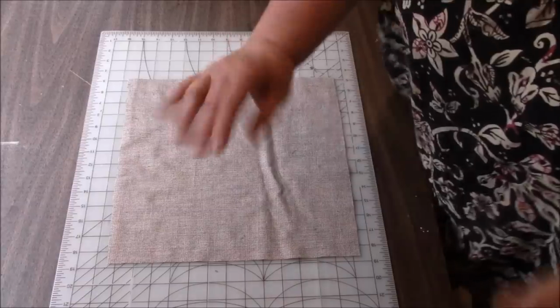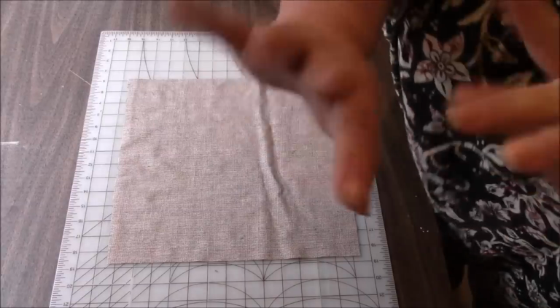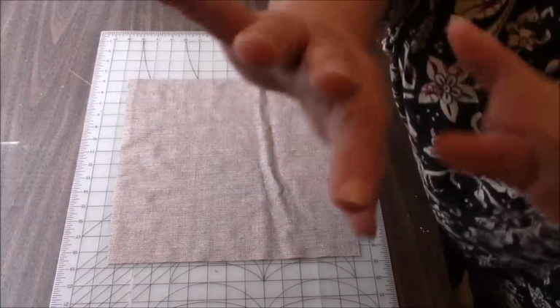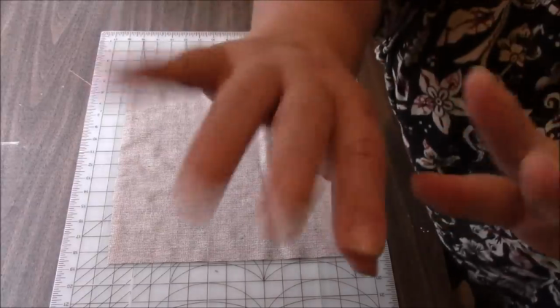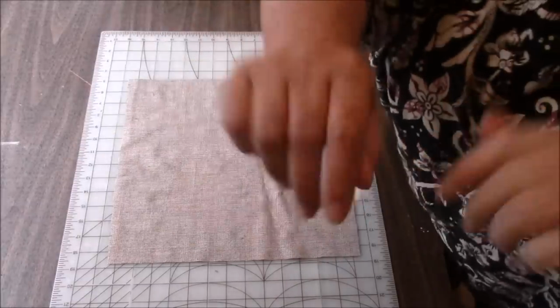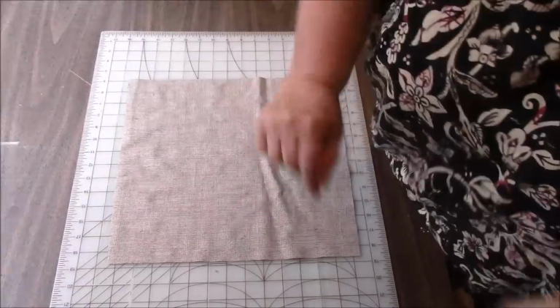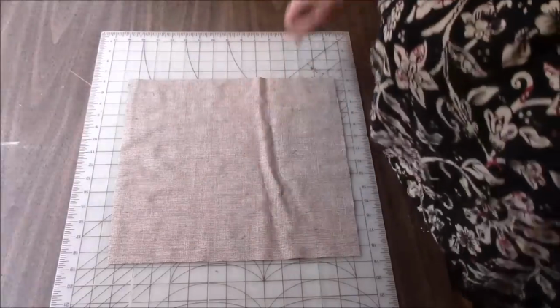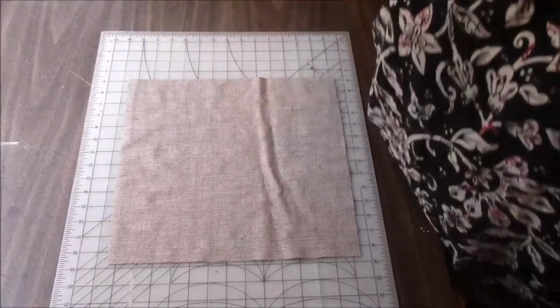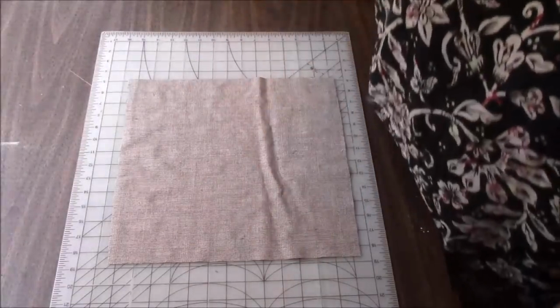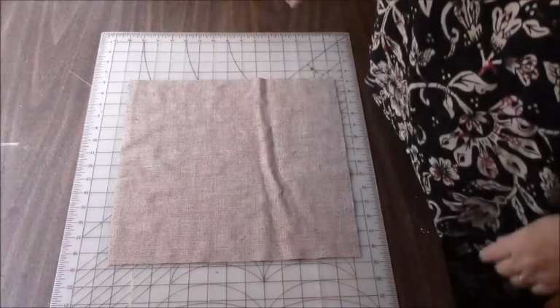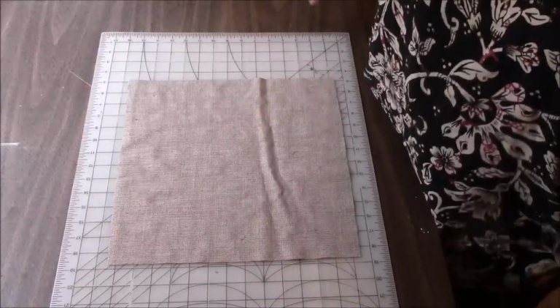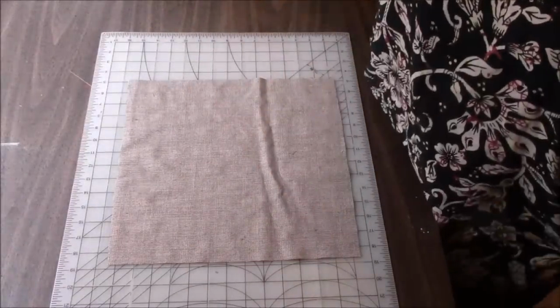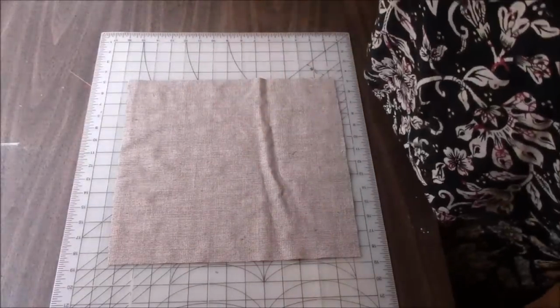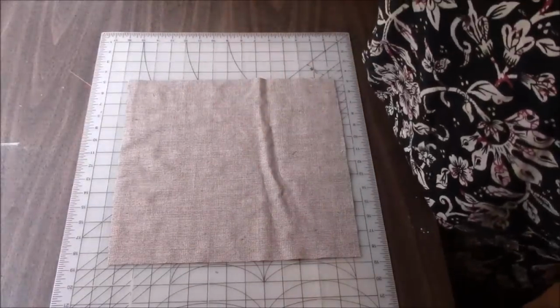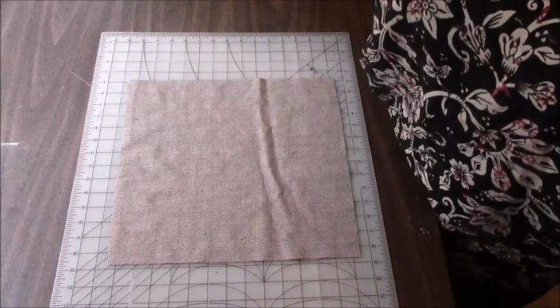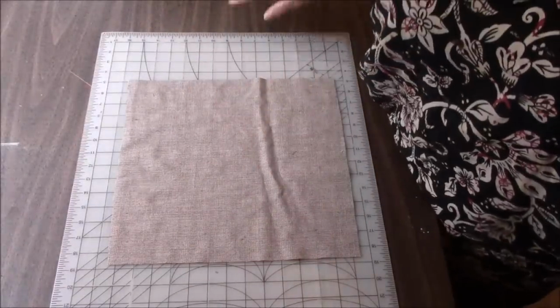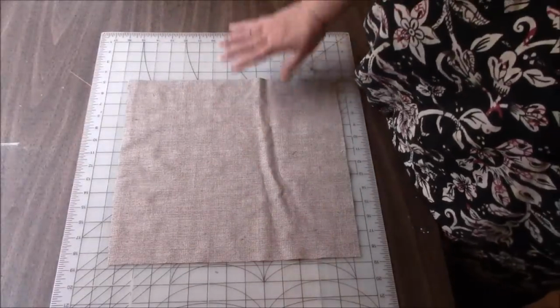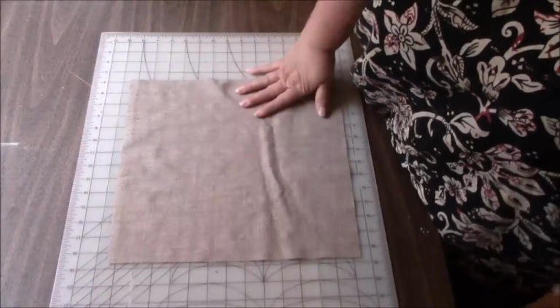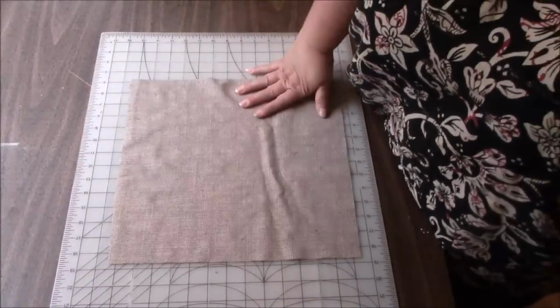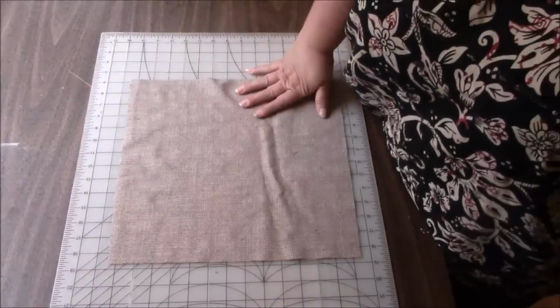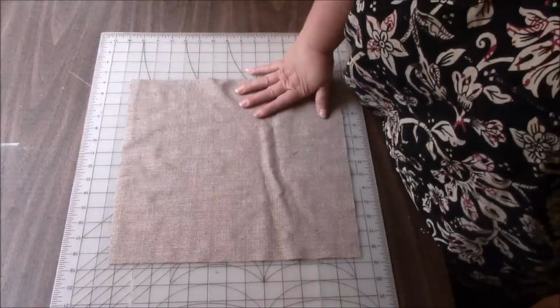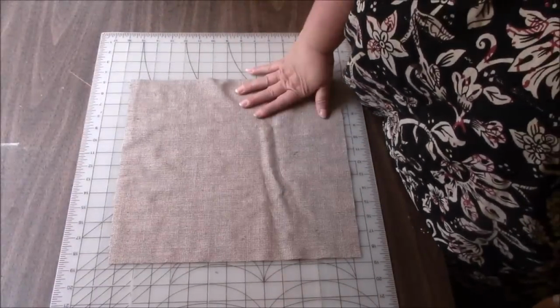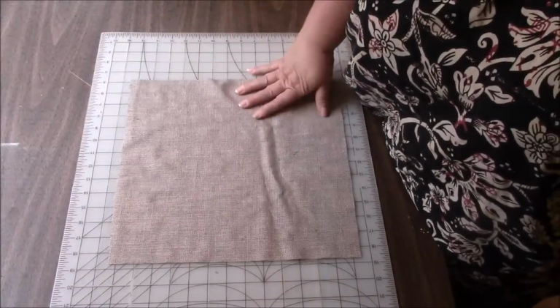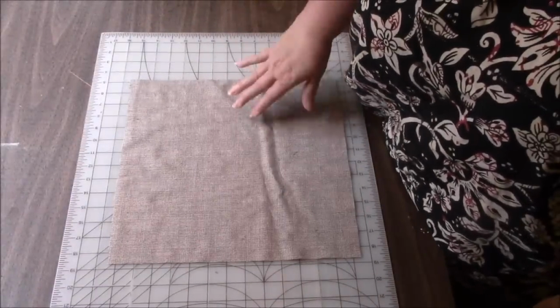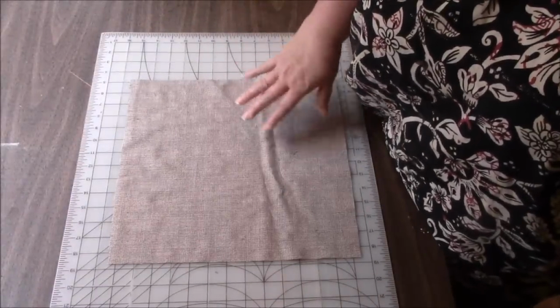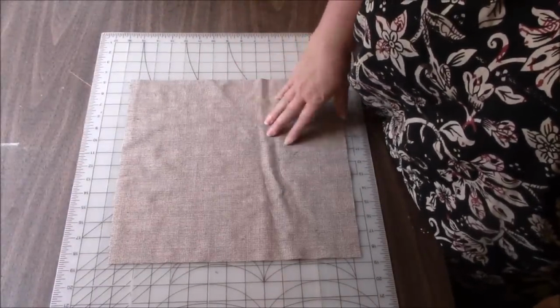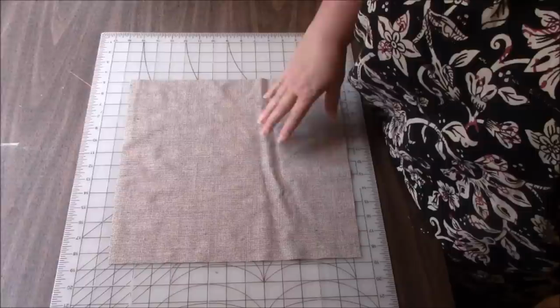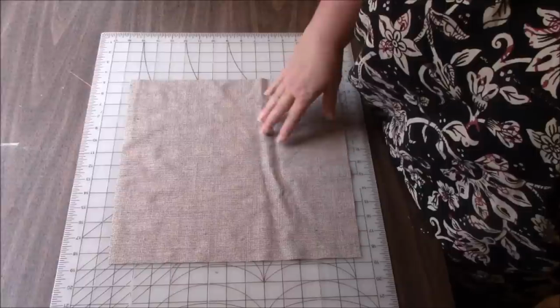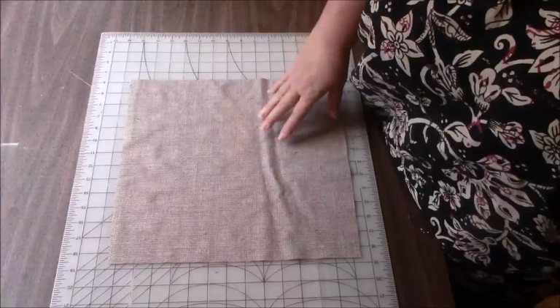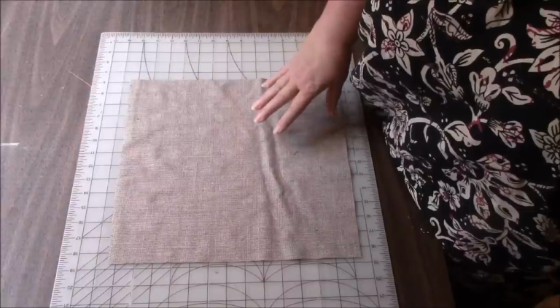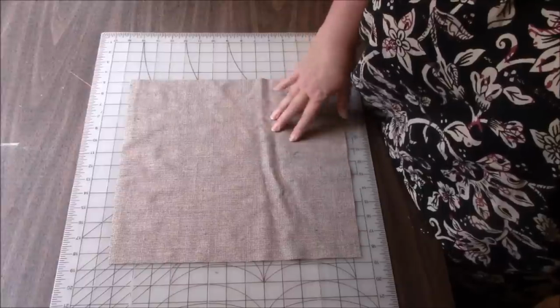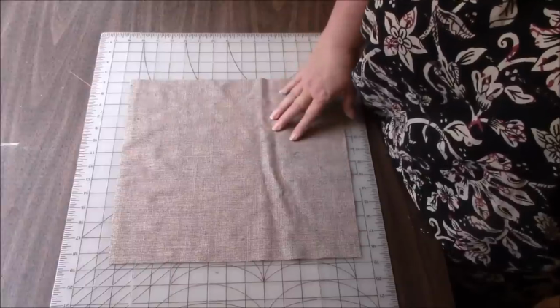Hi everyone, it's me Darlene. It is time for another quilt block for the Quilt Block Party.